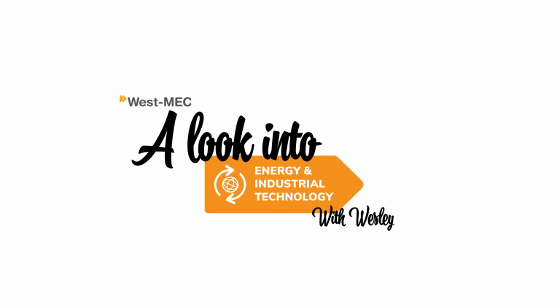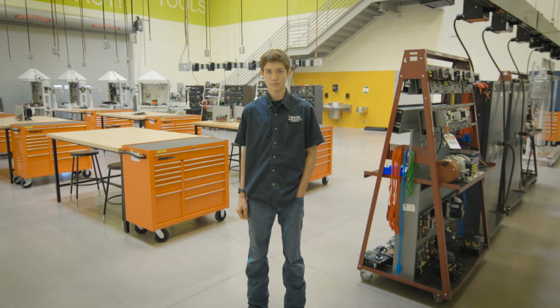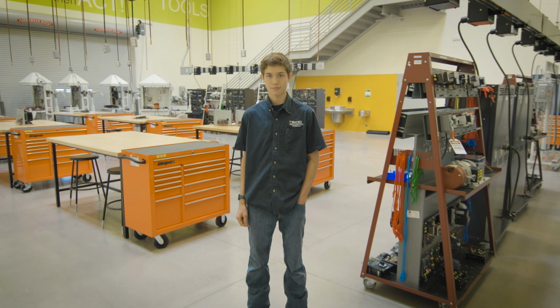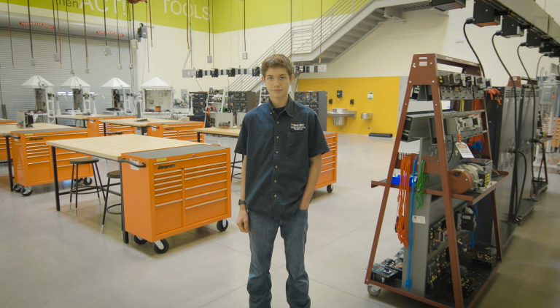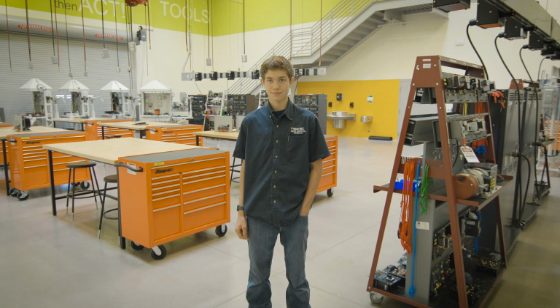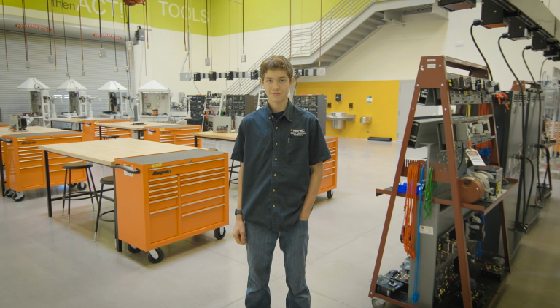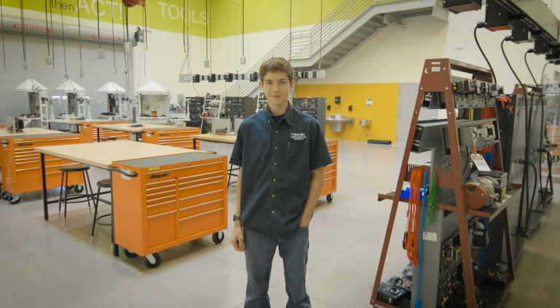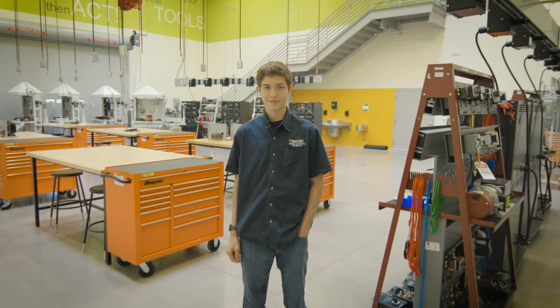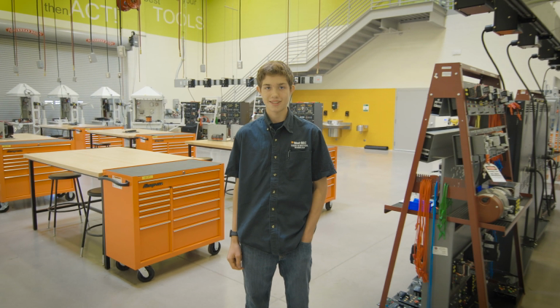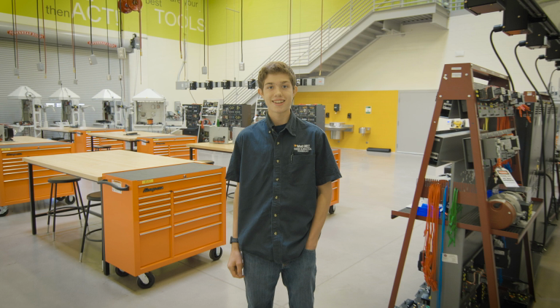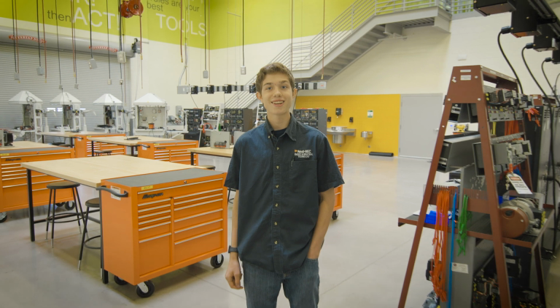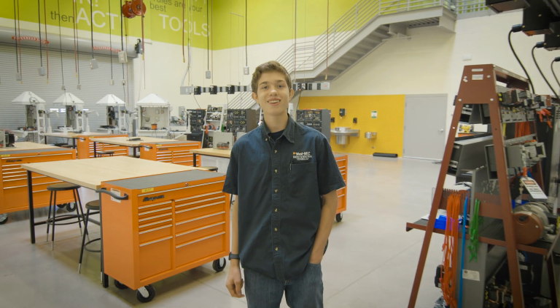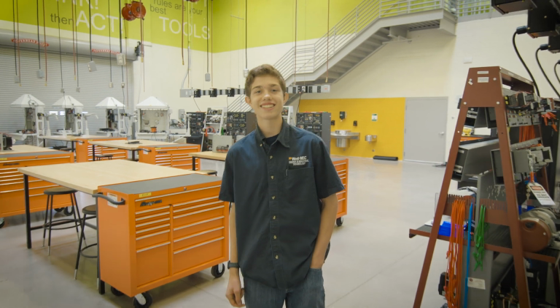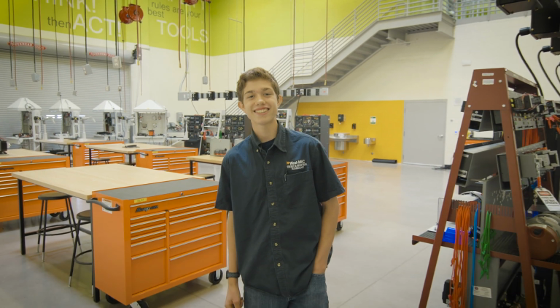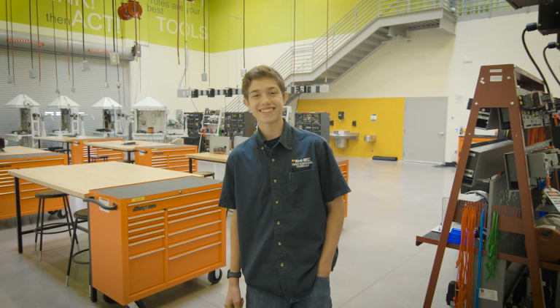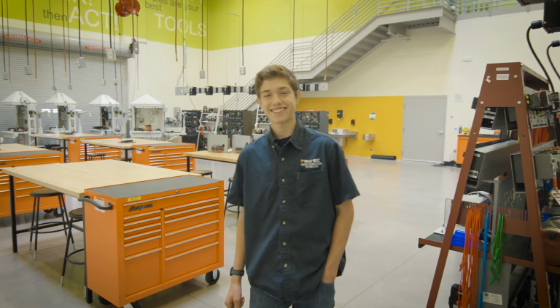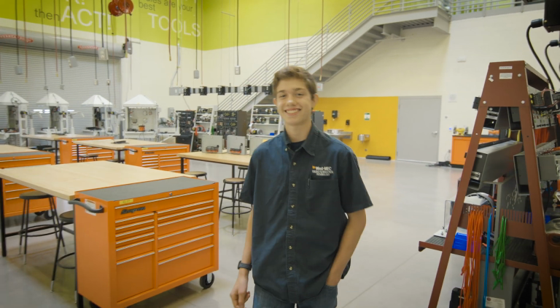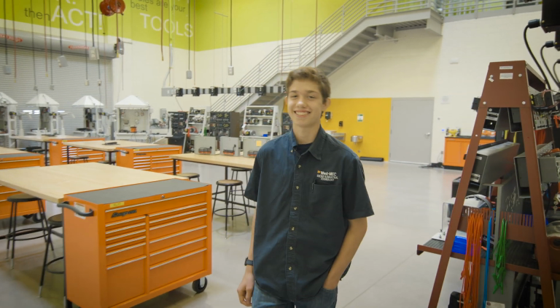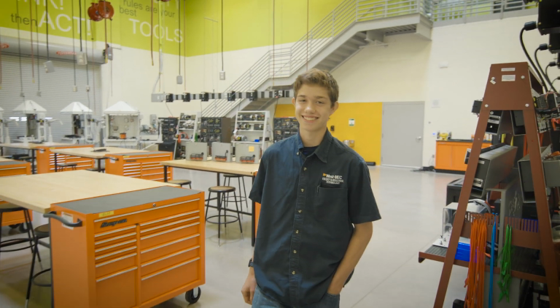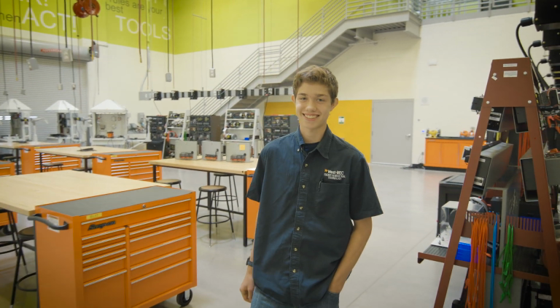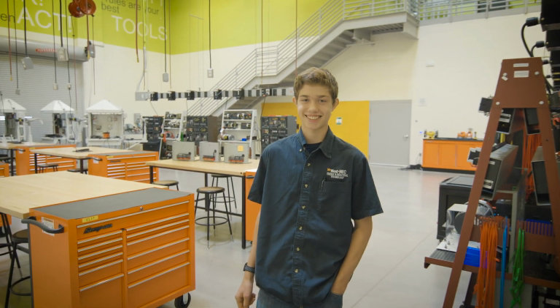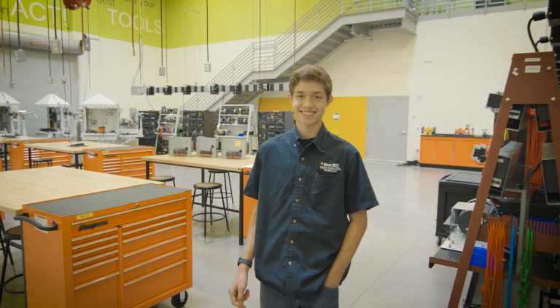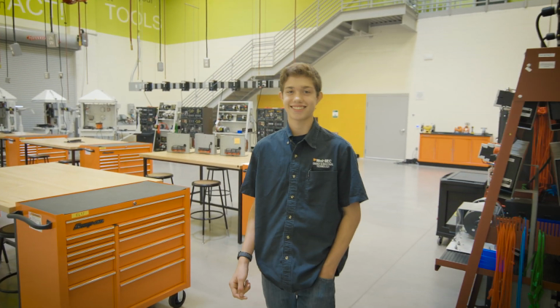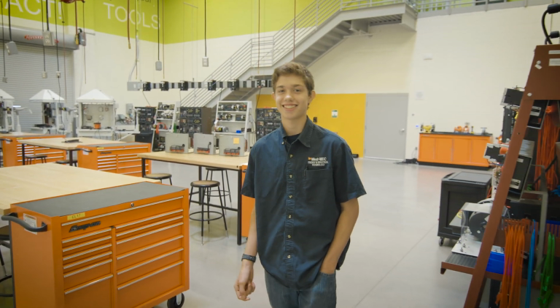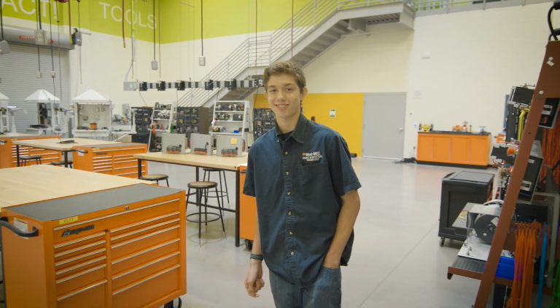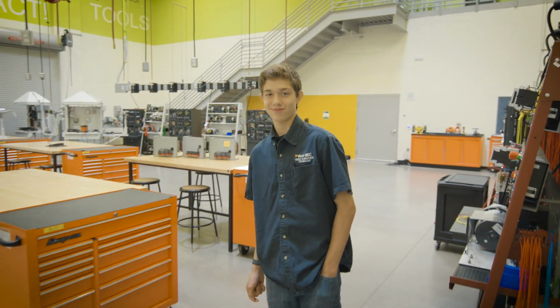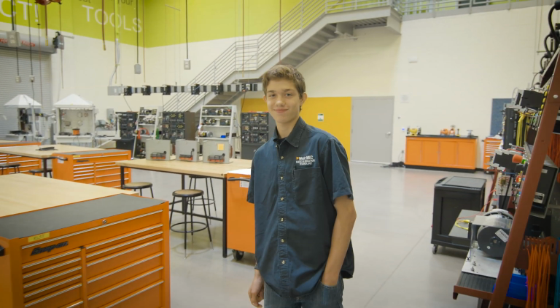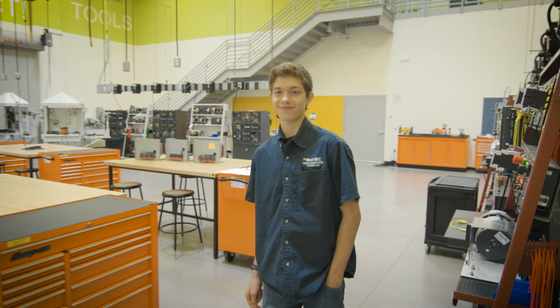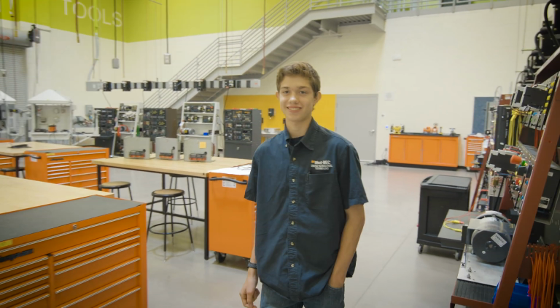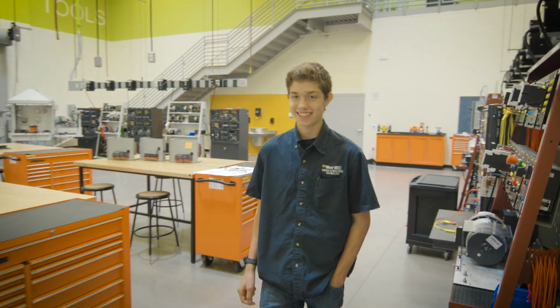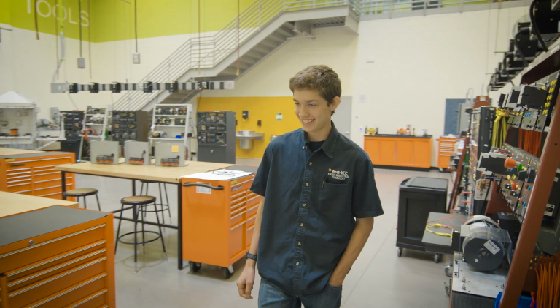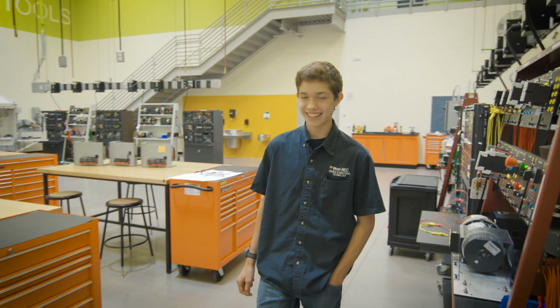Hey Wesley, what's up? Not much. How are you doing? I'm great. Are you ready for your interview? Yes.